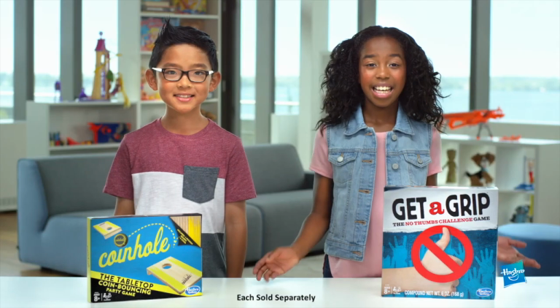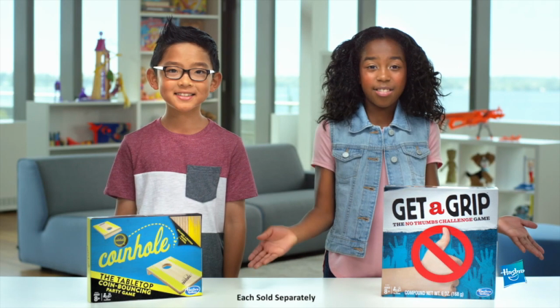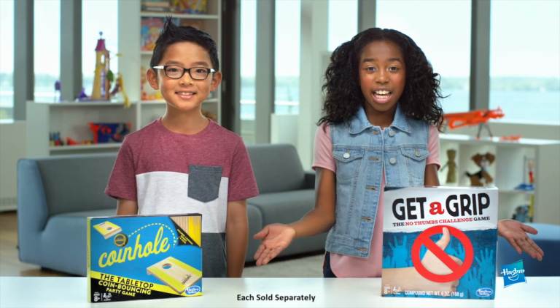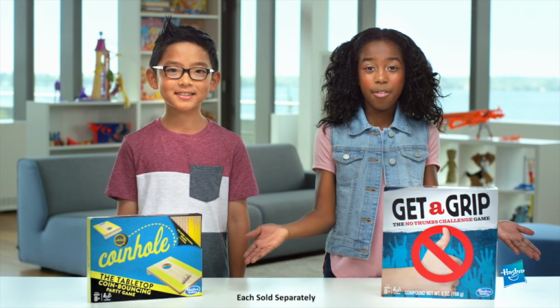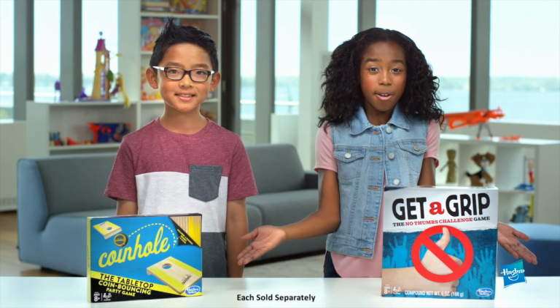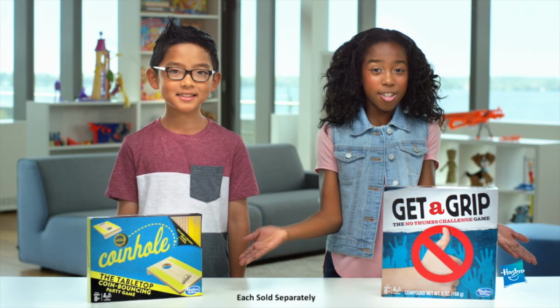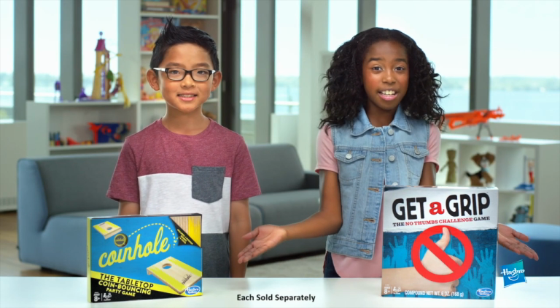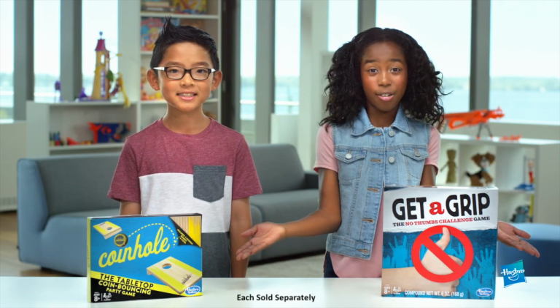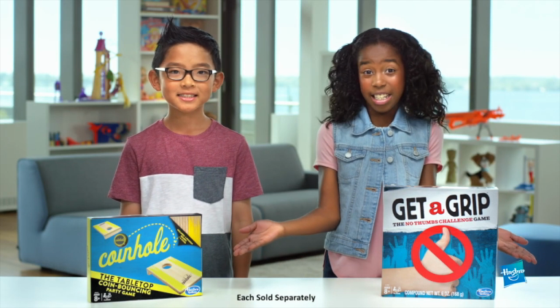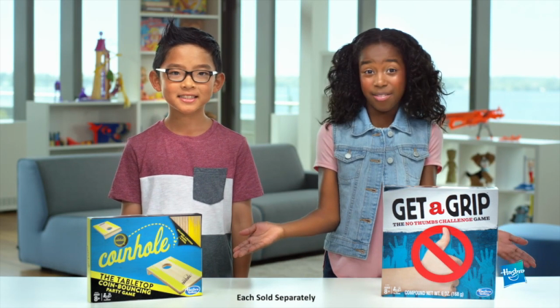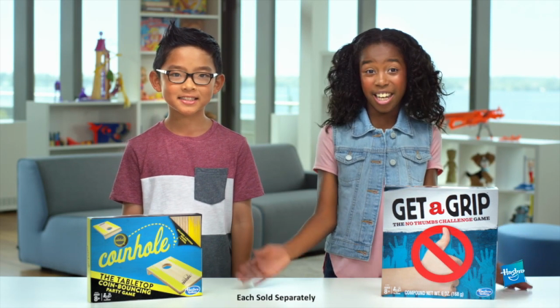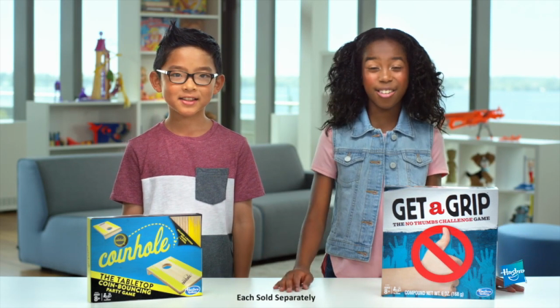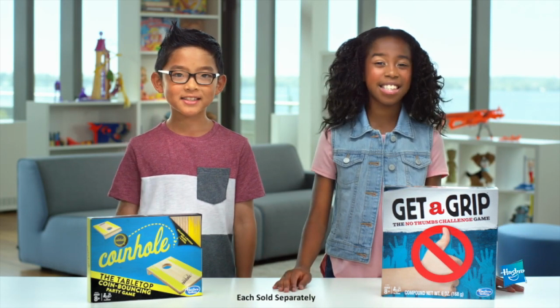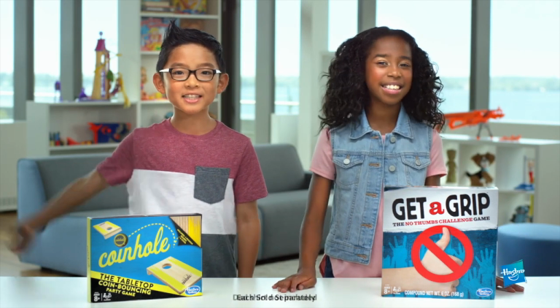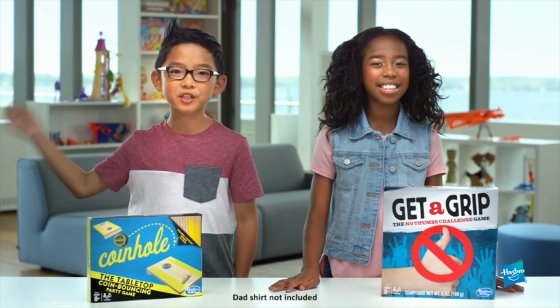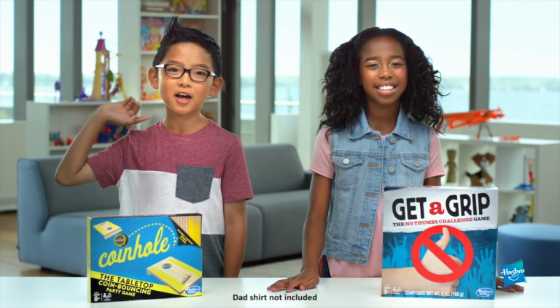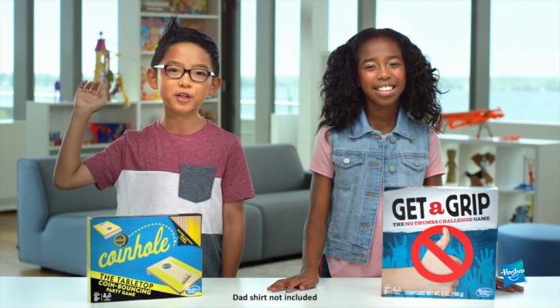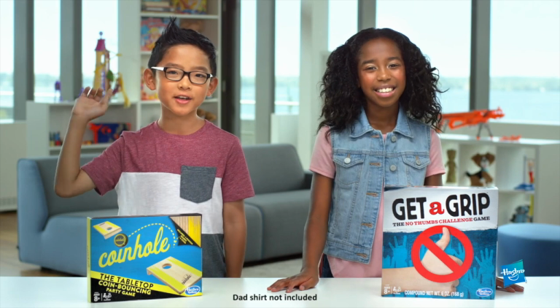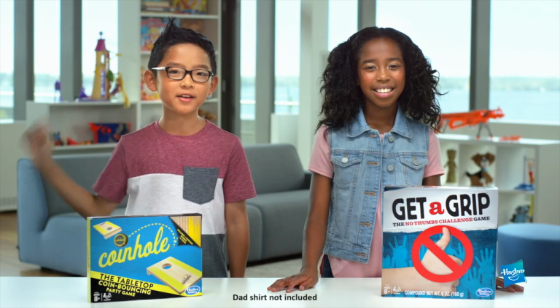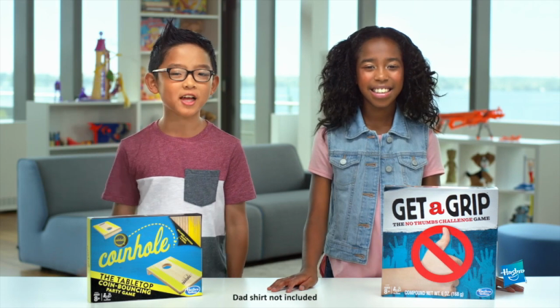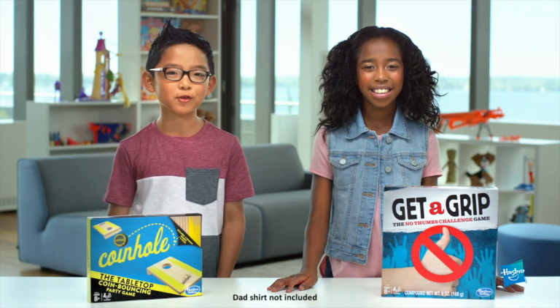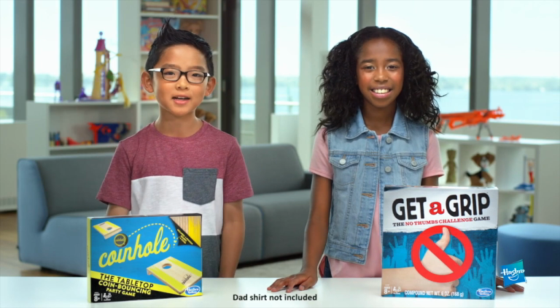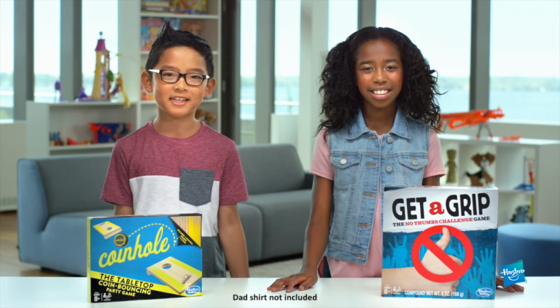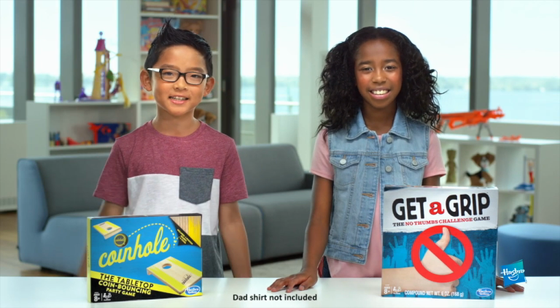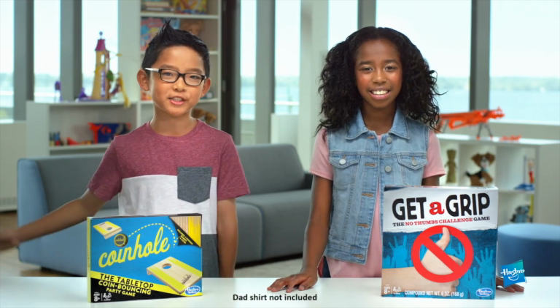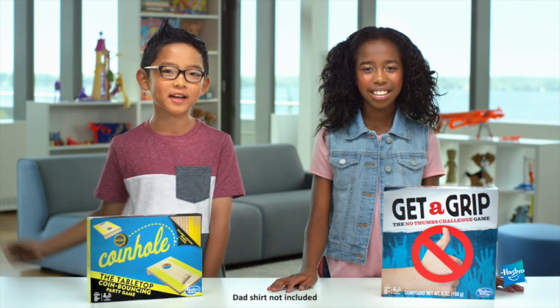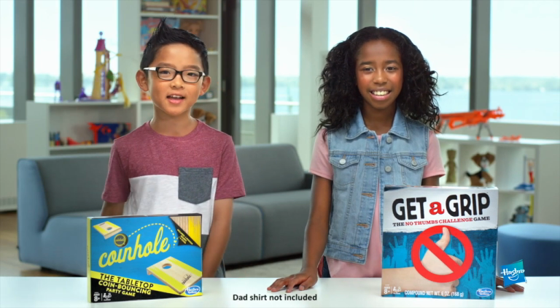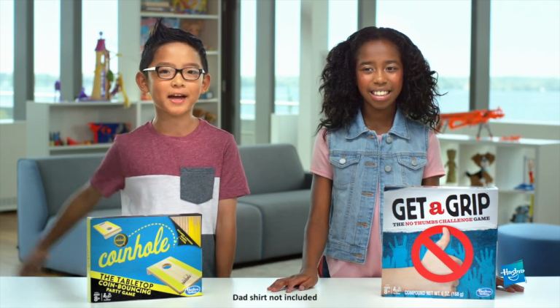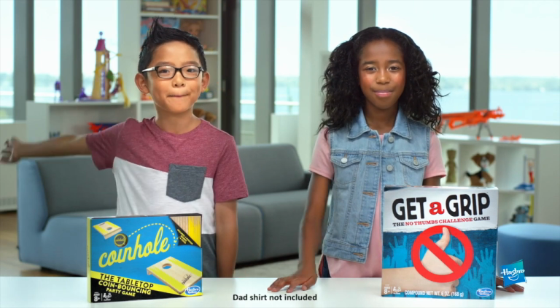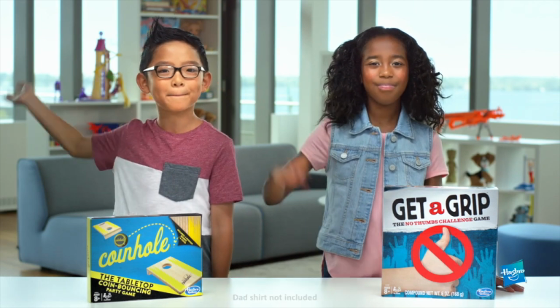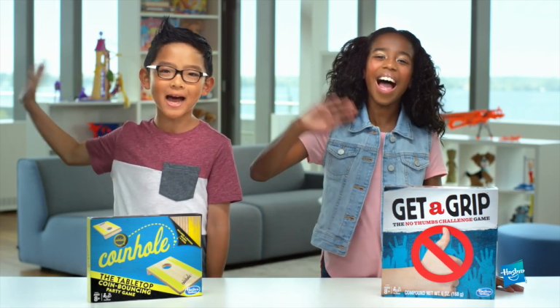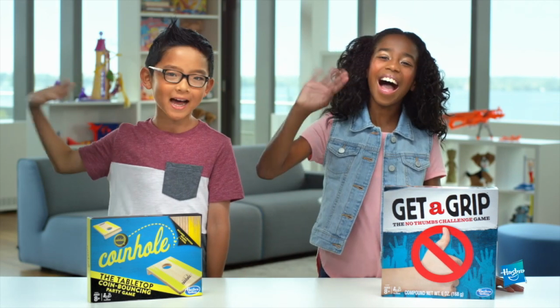Keep checking for more Trending Toy Team videos. Dad's shirt not included. Thanks for watching. Till next time. Bye.